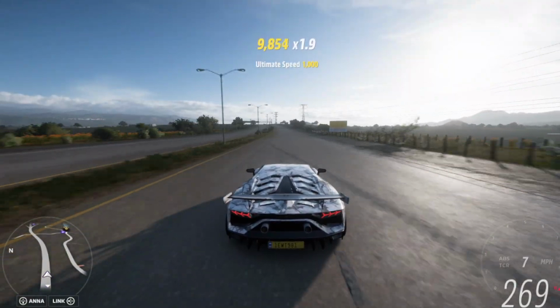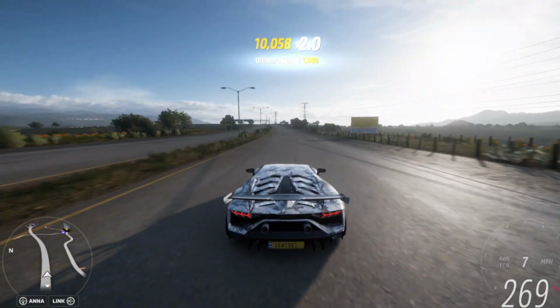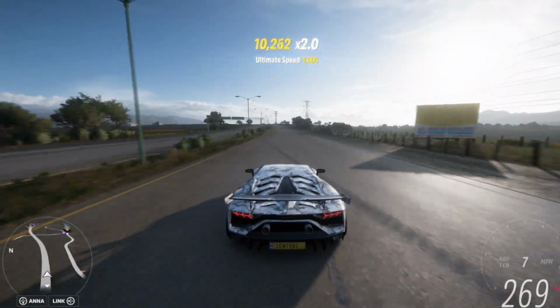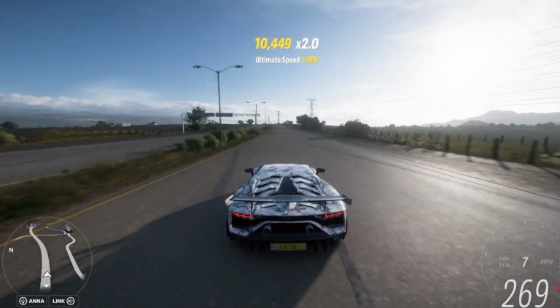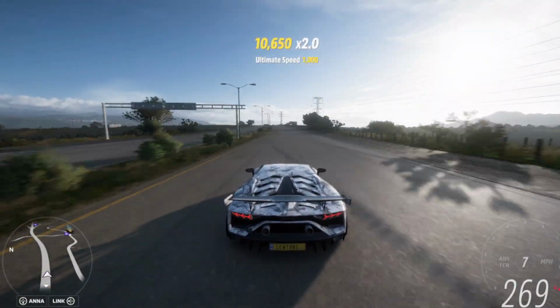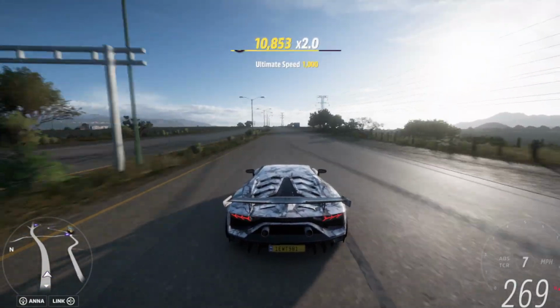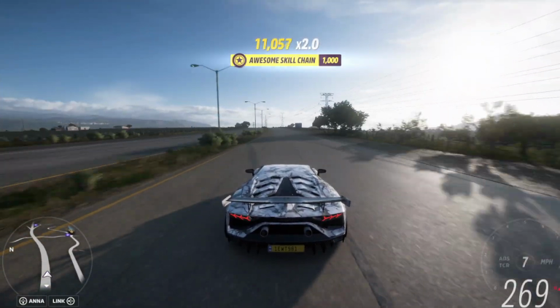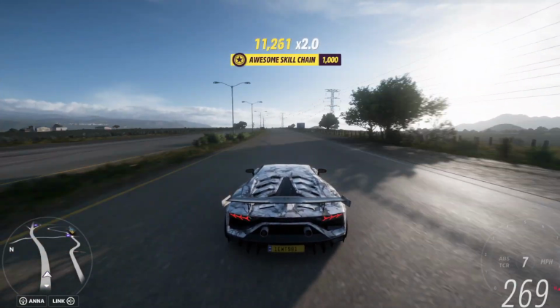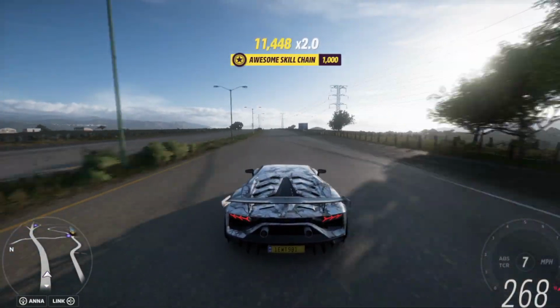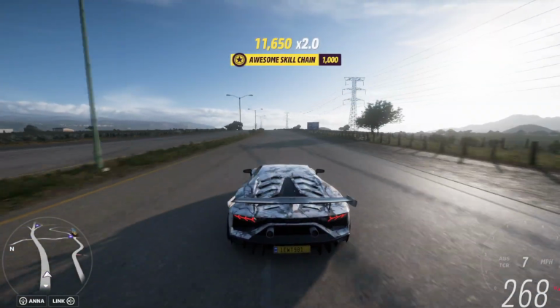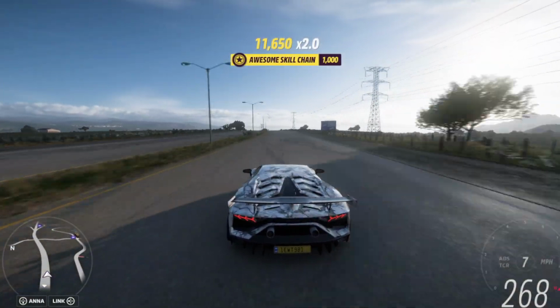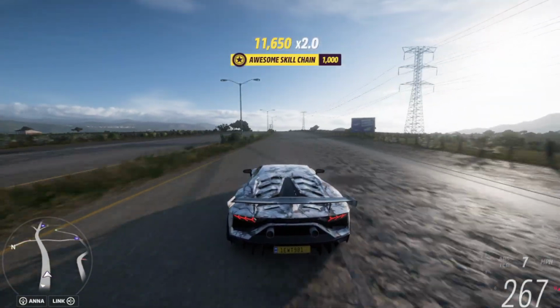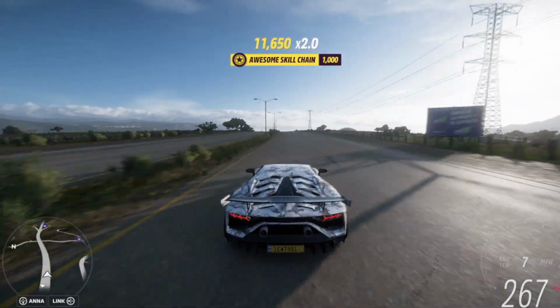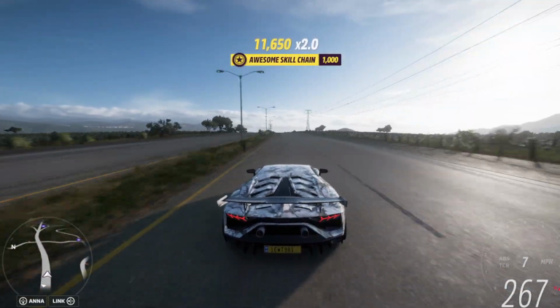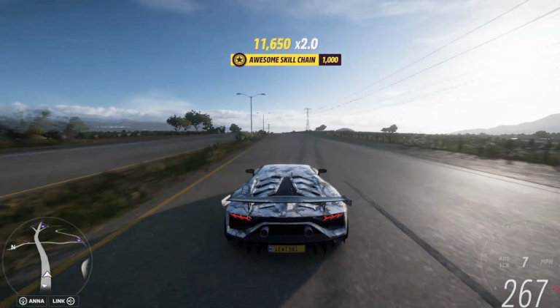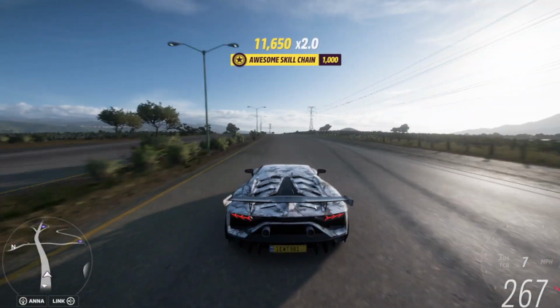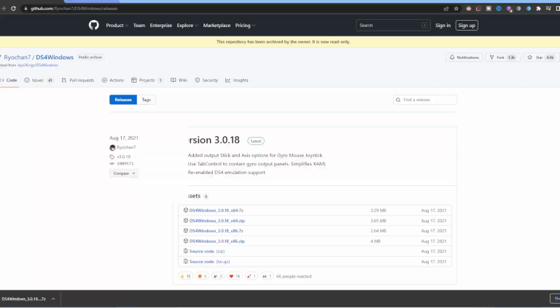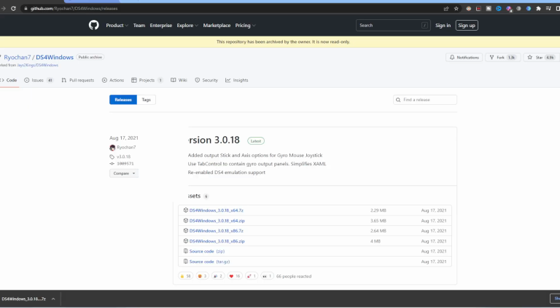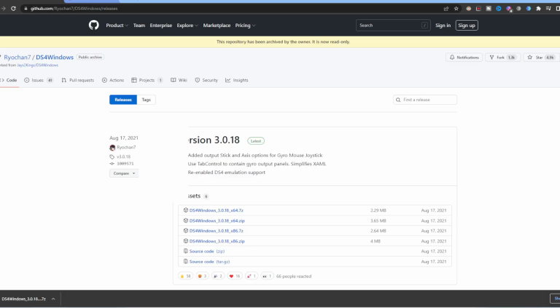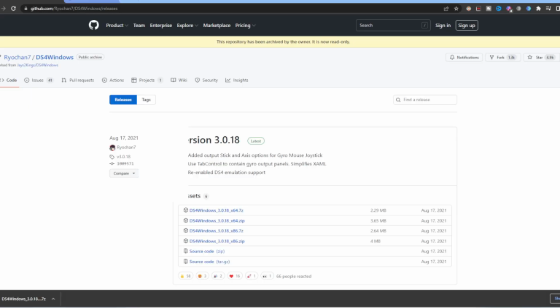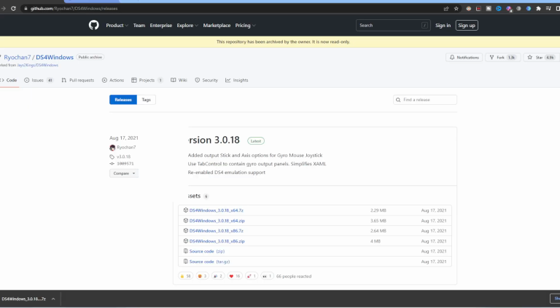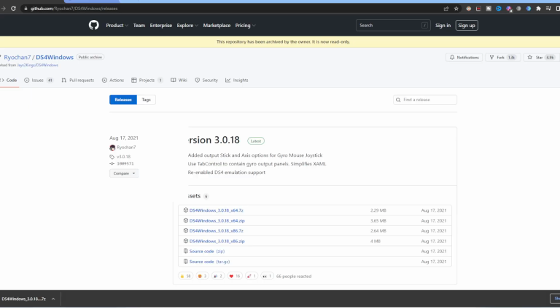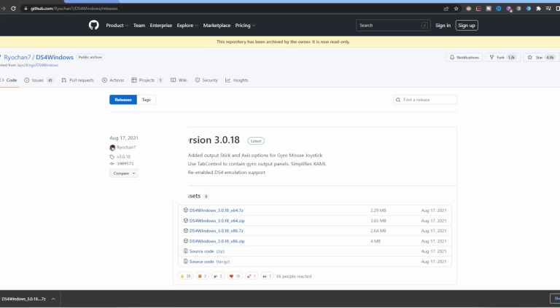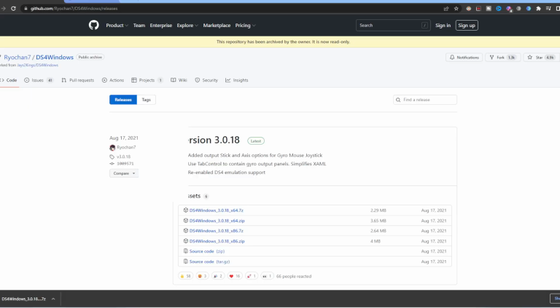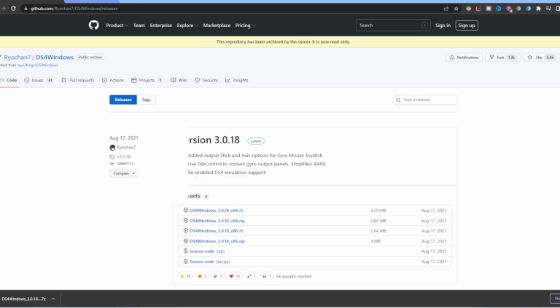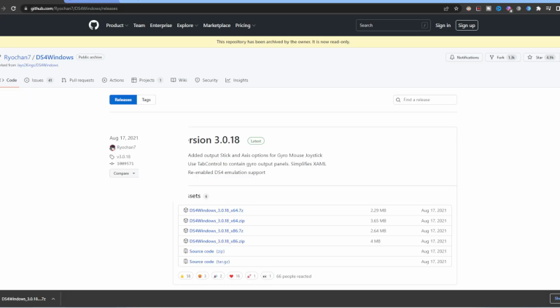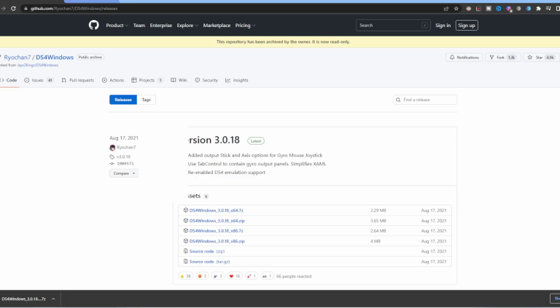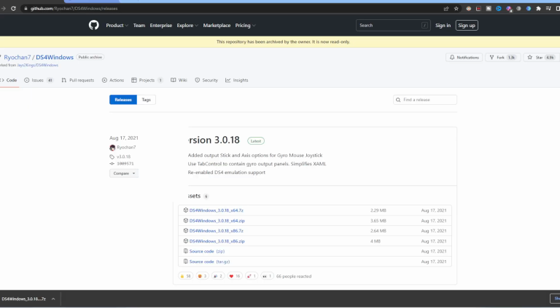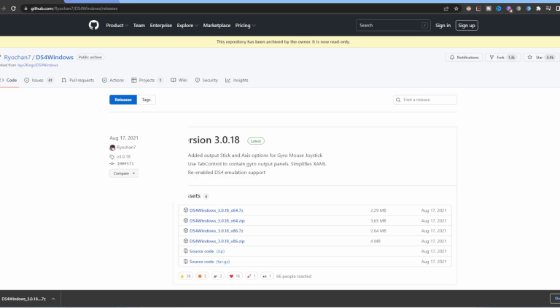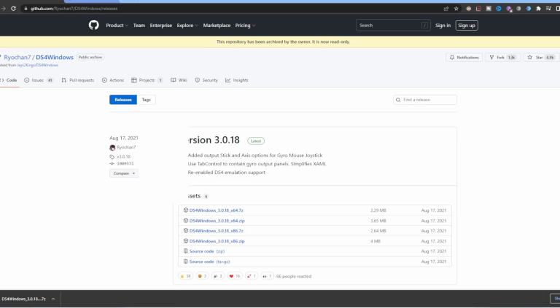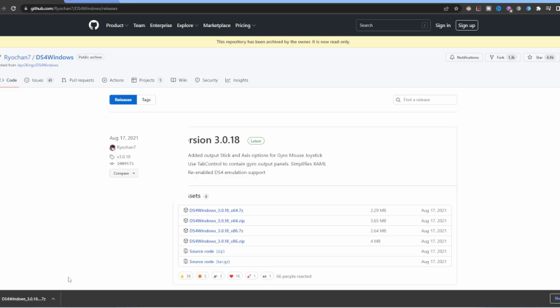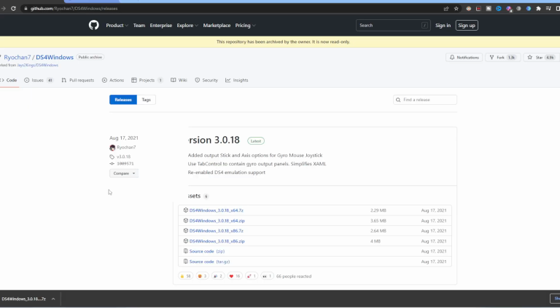First thing you want to do is go ahead and download DS4. You want to download the latest DS4 version.